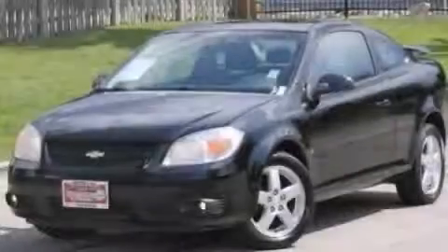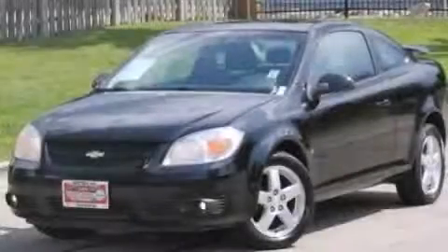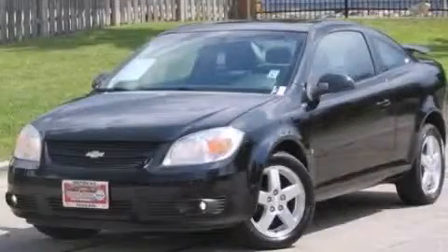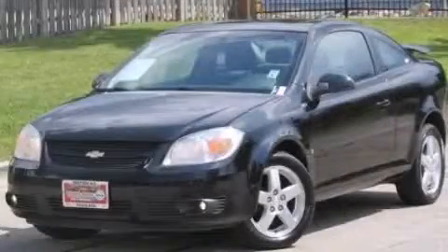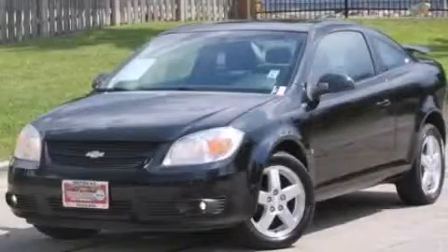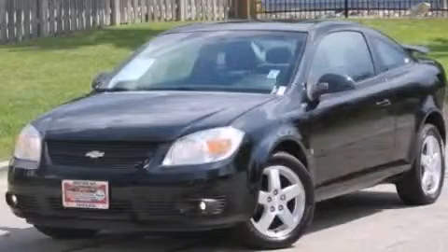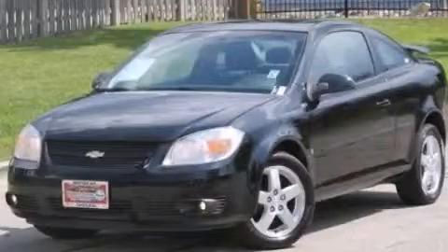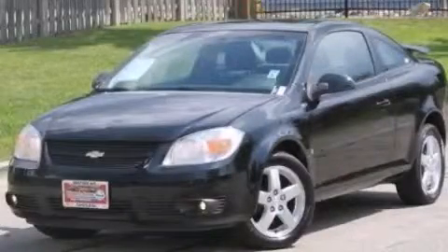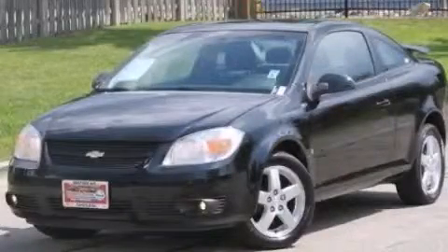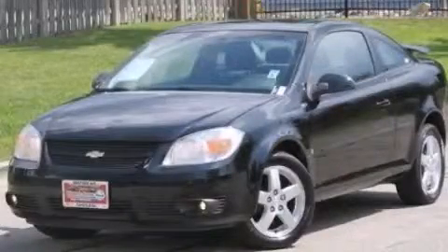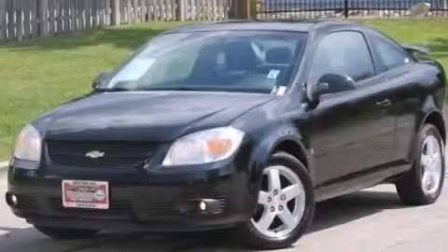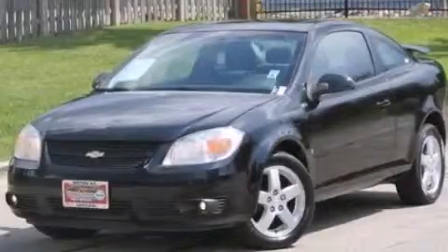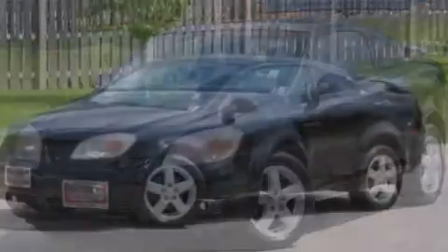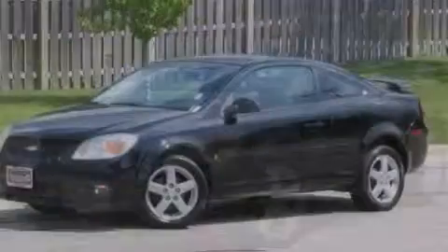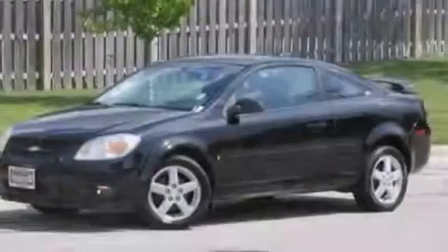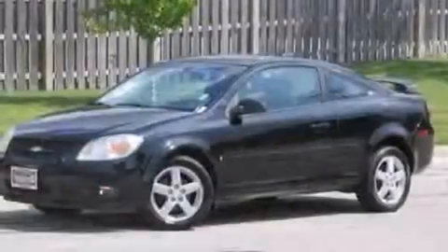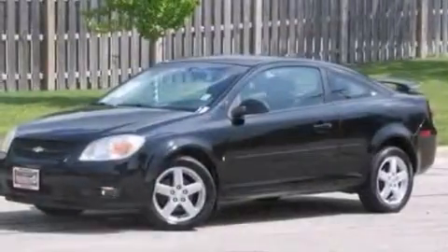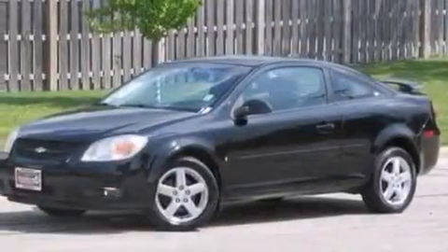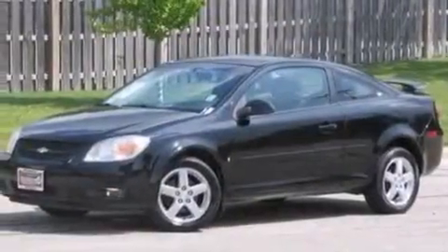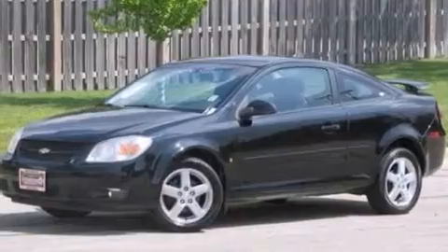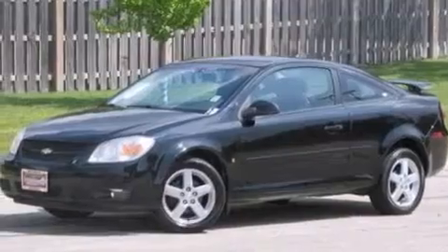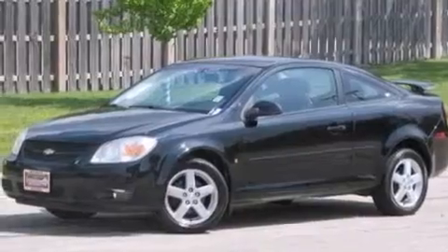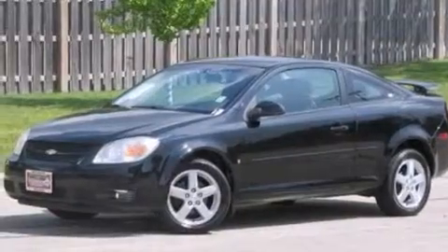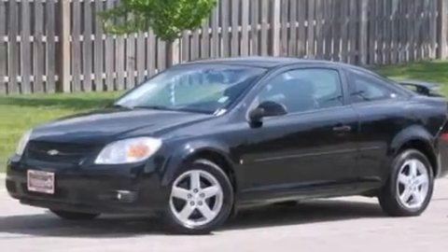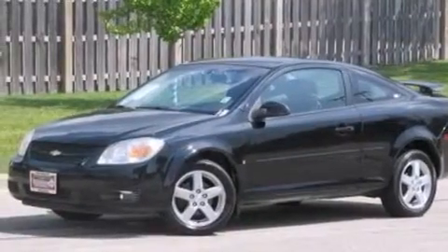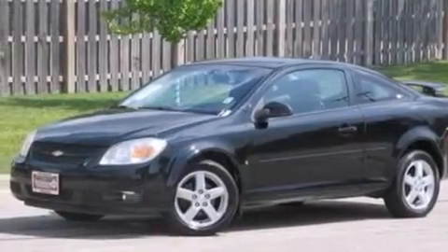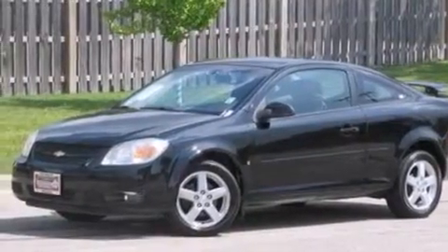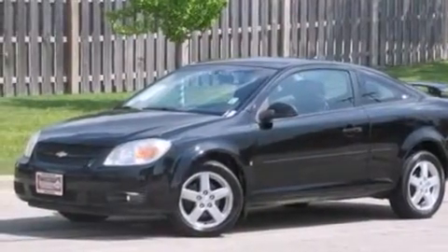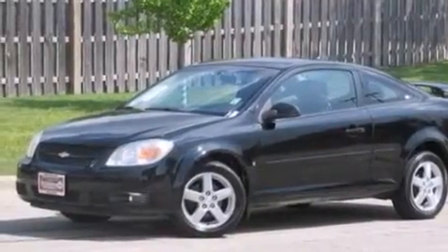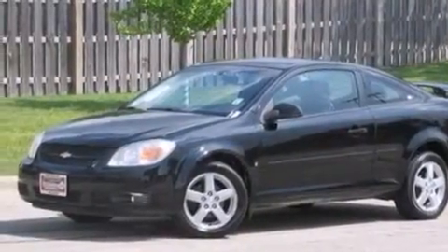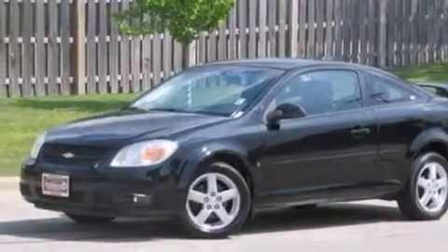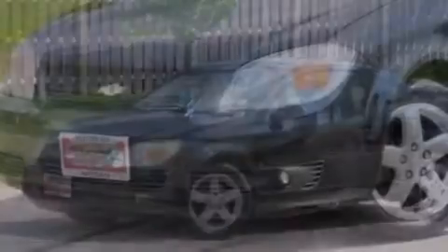This is a 2007 Chevrolet Cobalt. It features a 2.2-liter four-cylinder engine and a manual transmission.